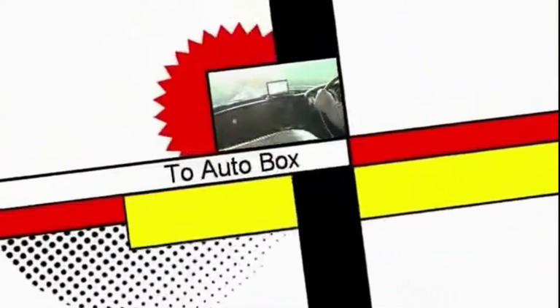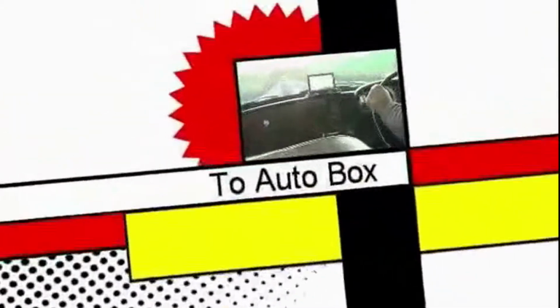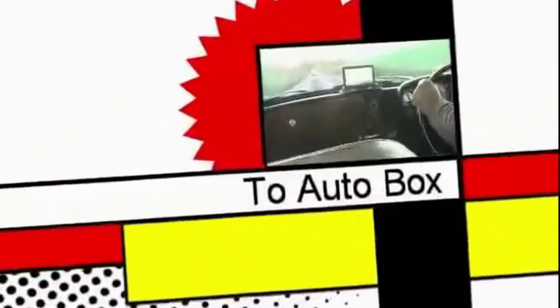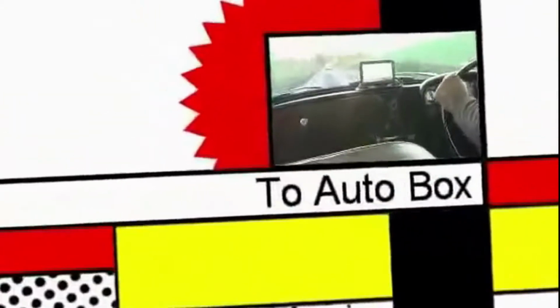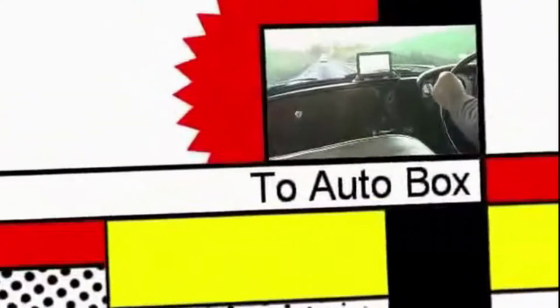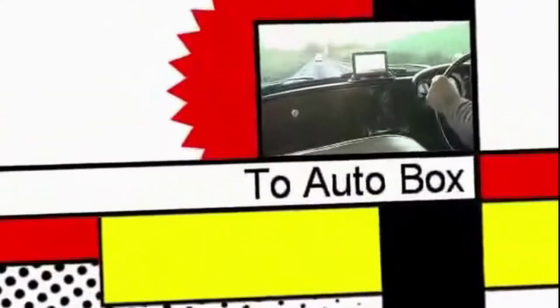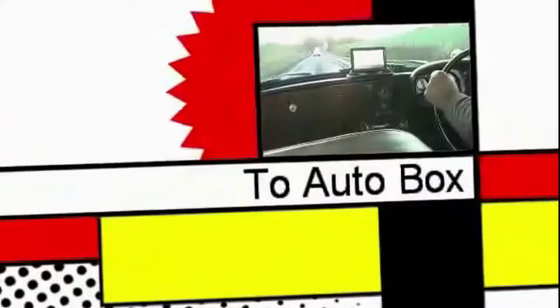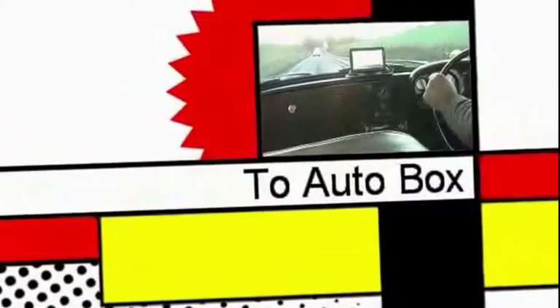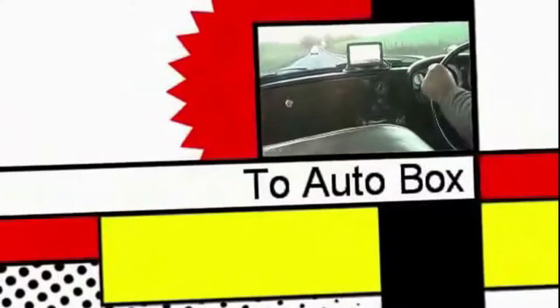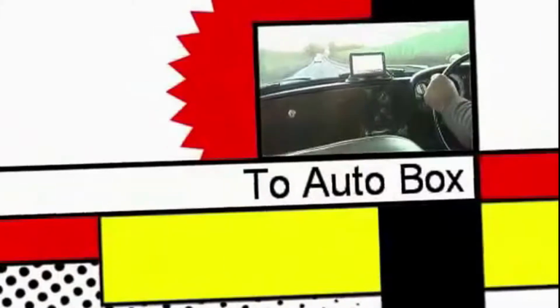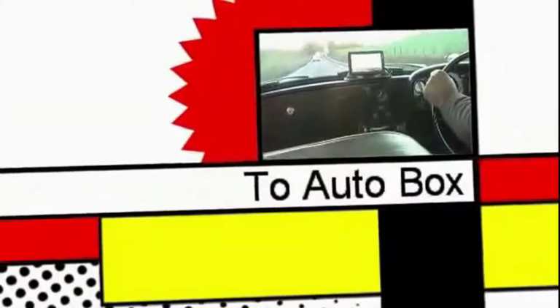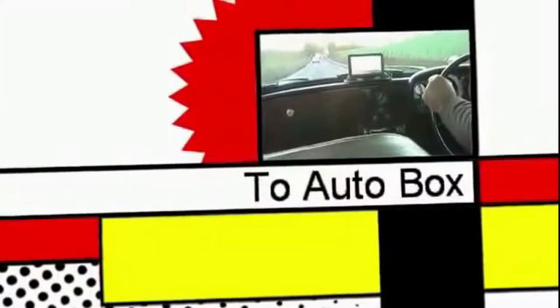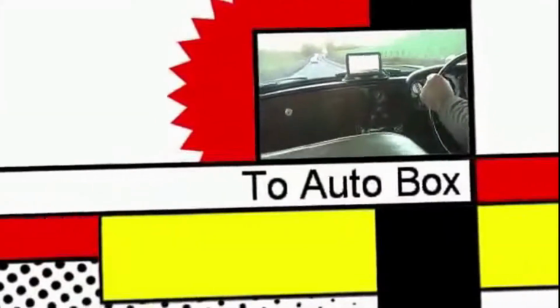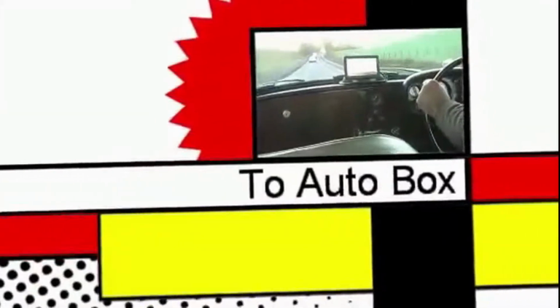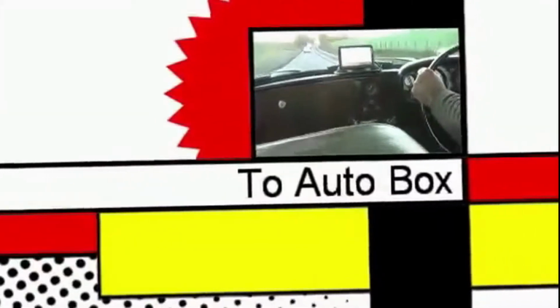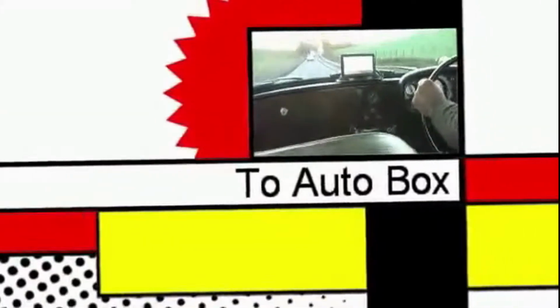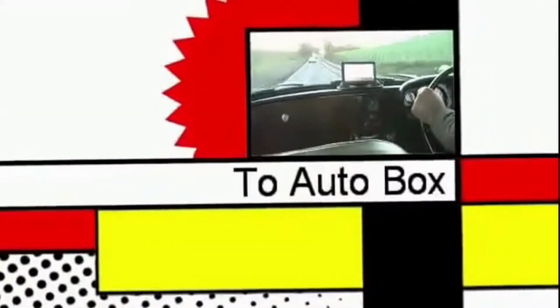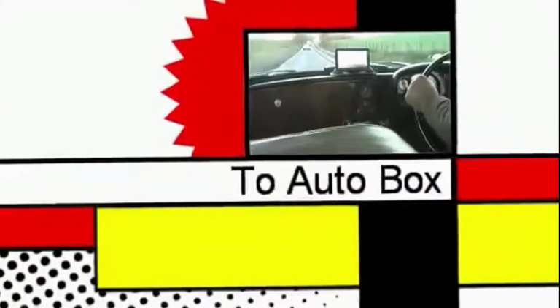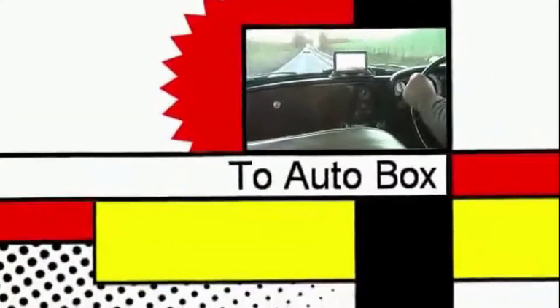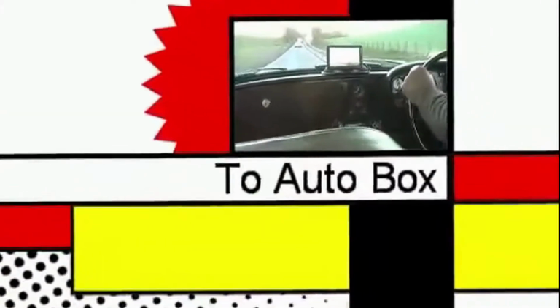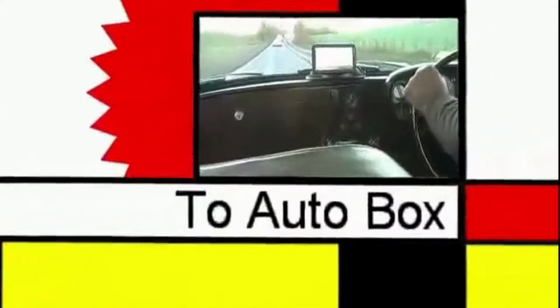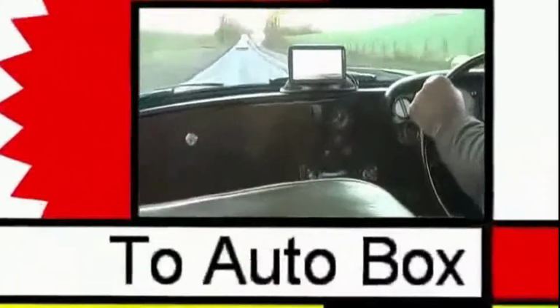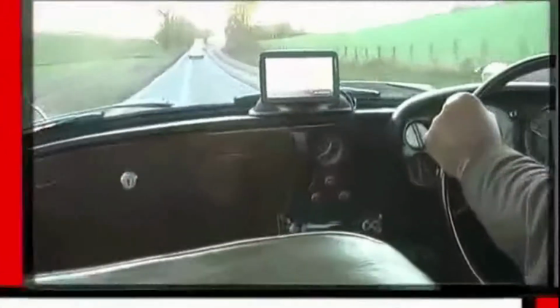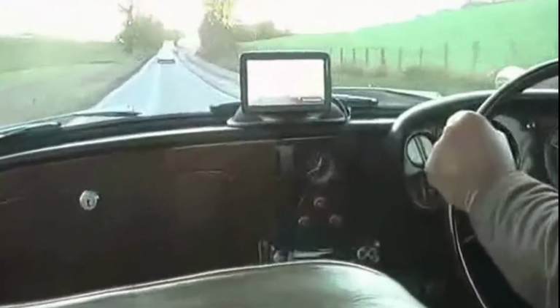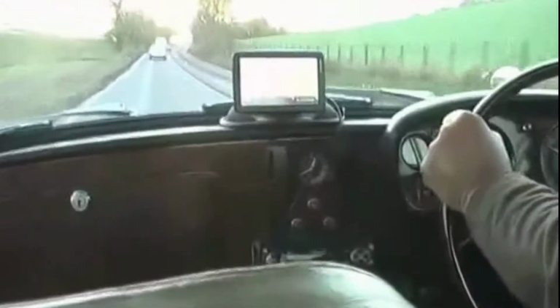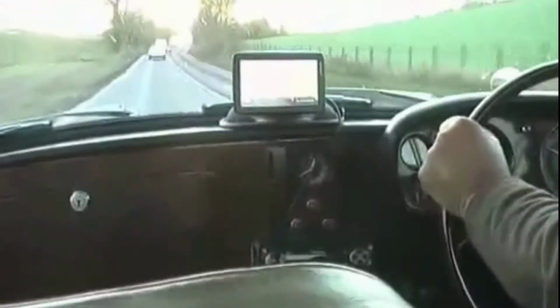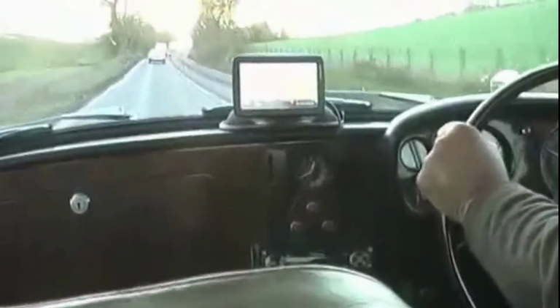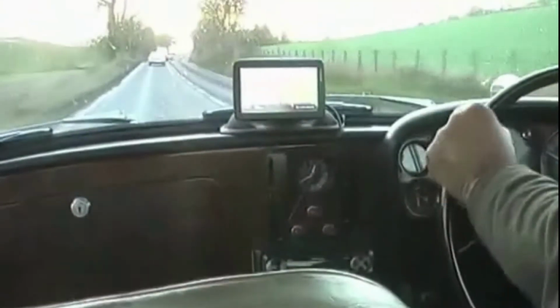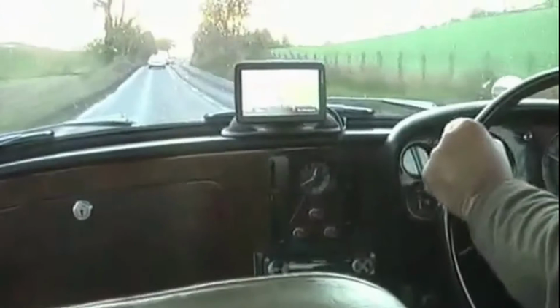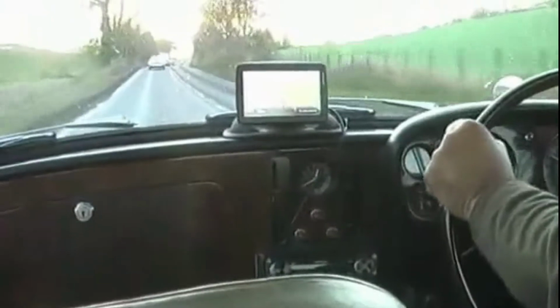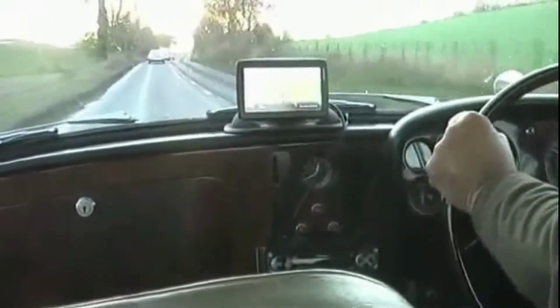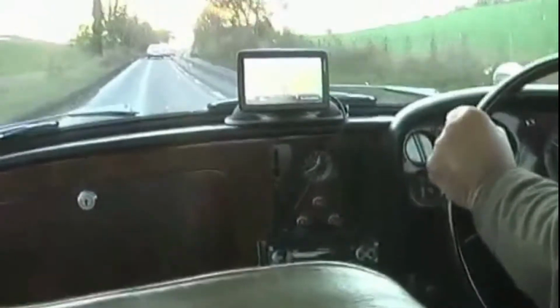We're just getting on the road, we're 45 miles in here, it's doing about 1650 revs. Not at all.